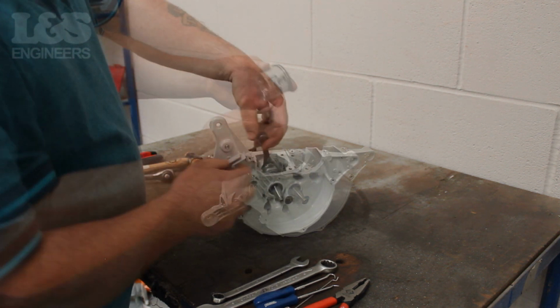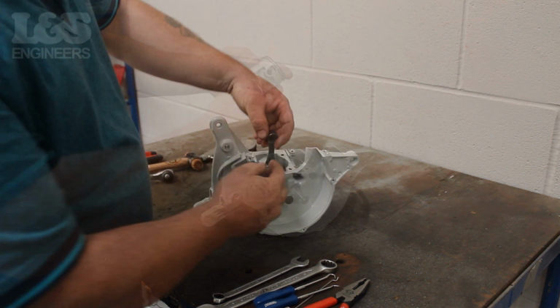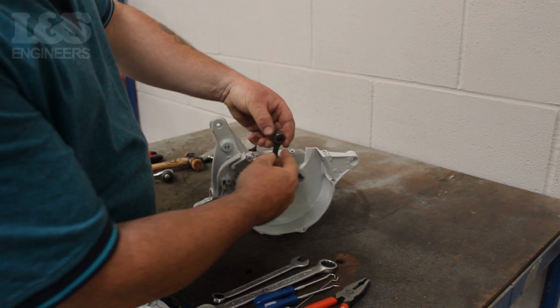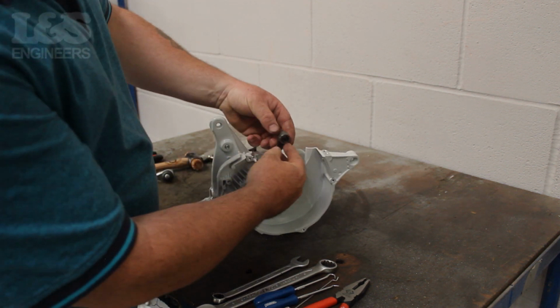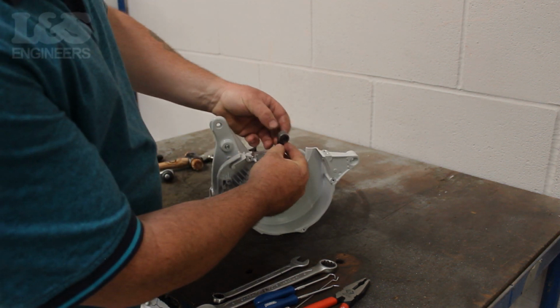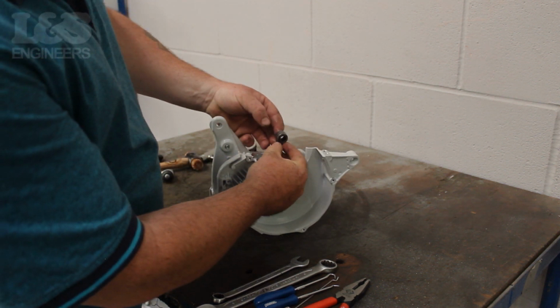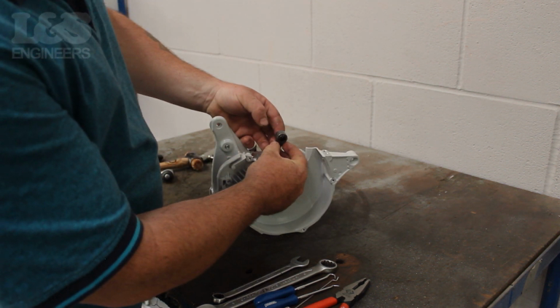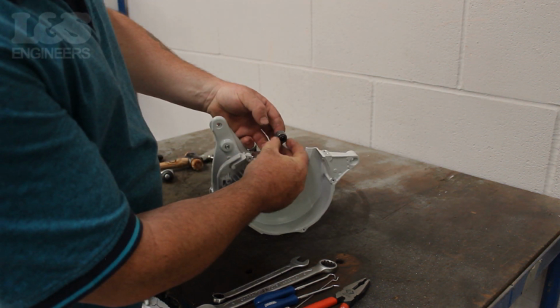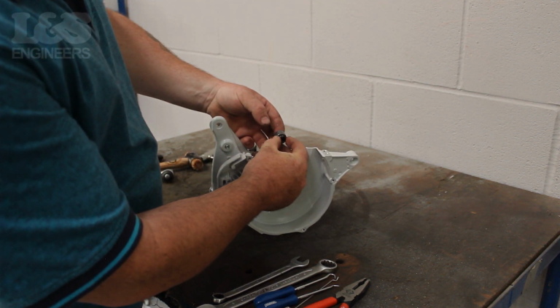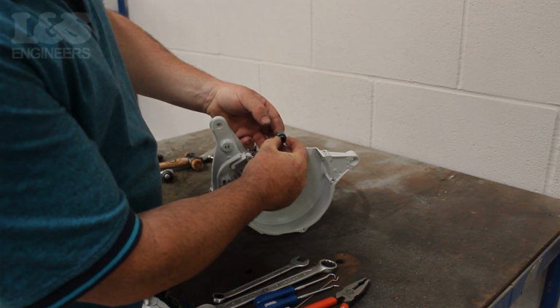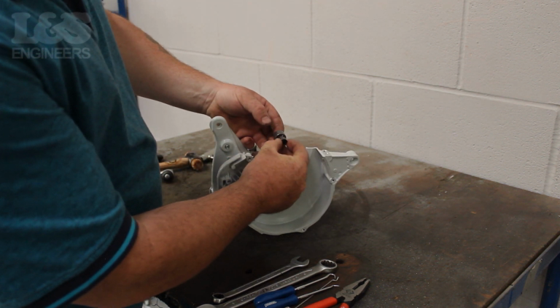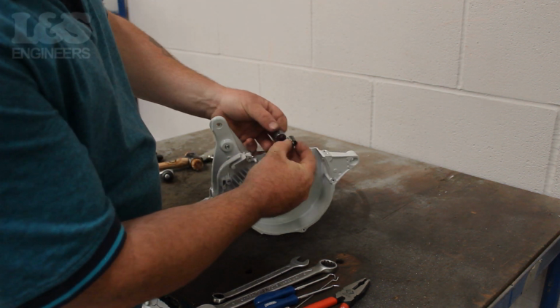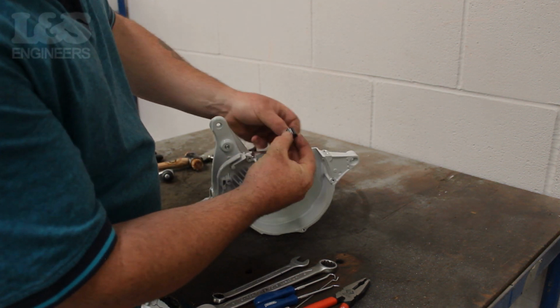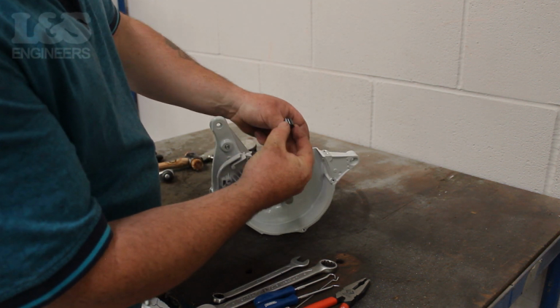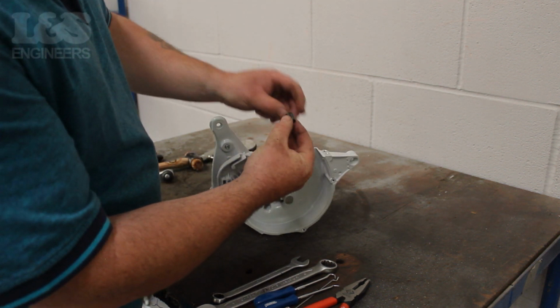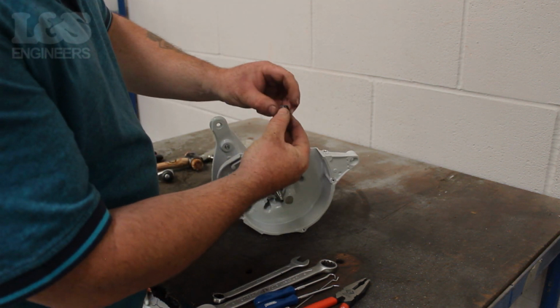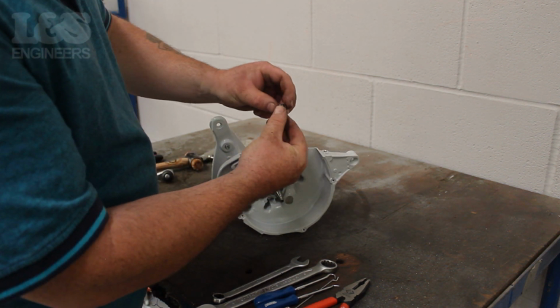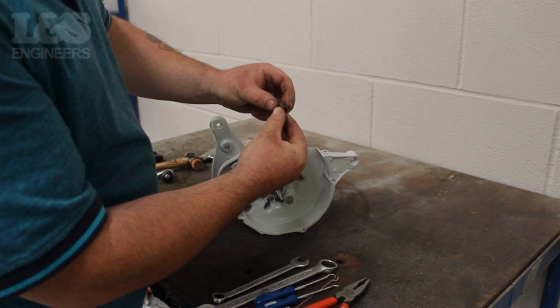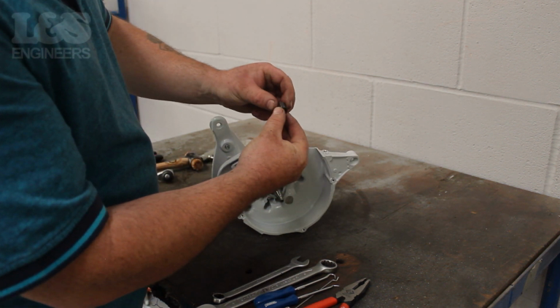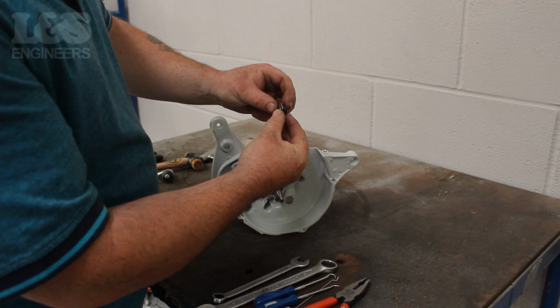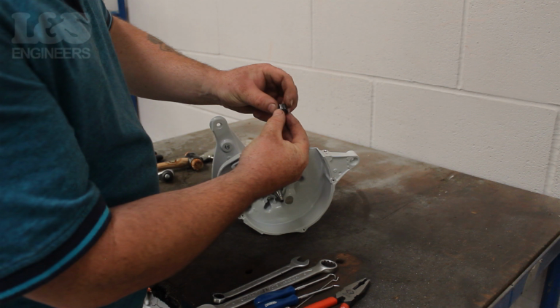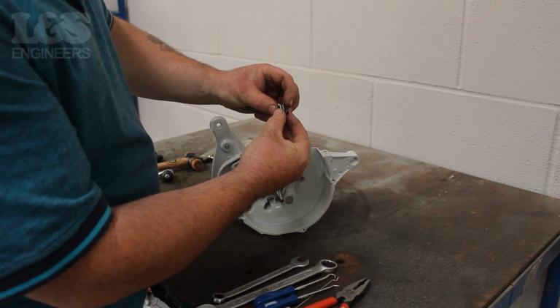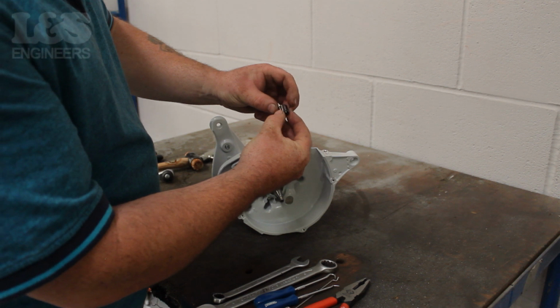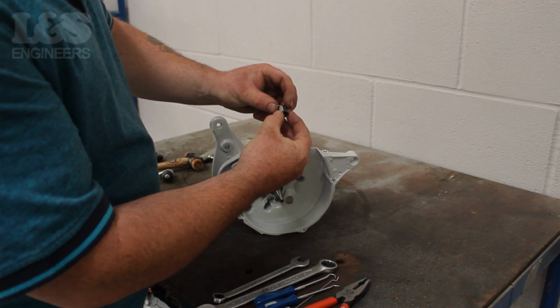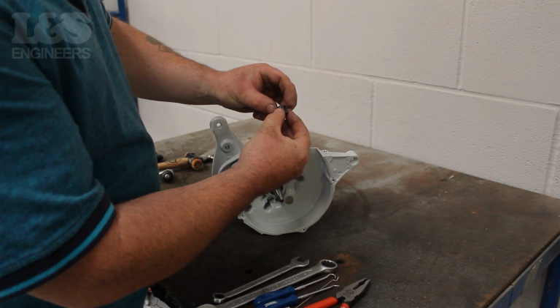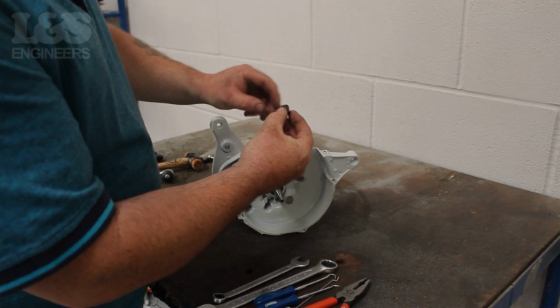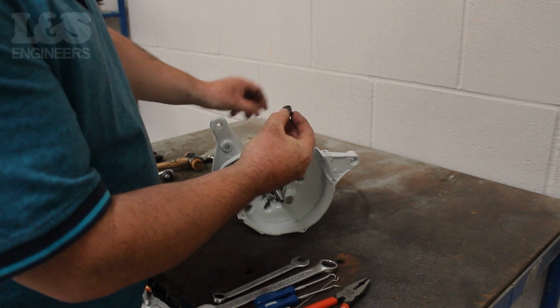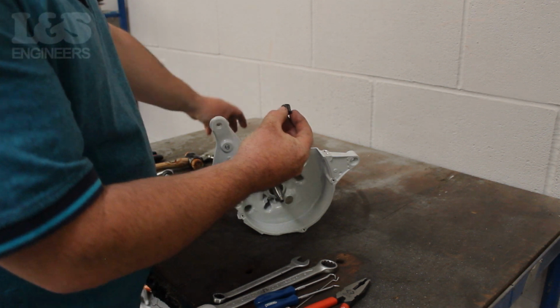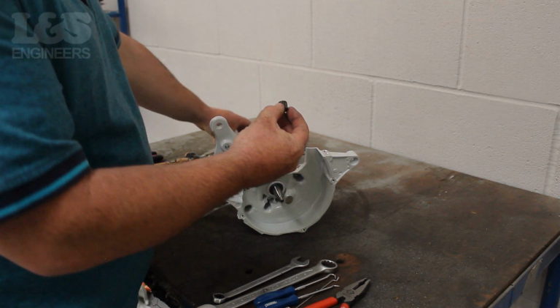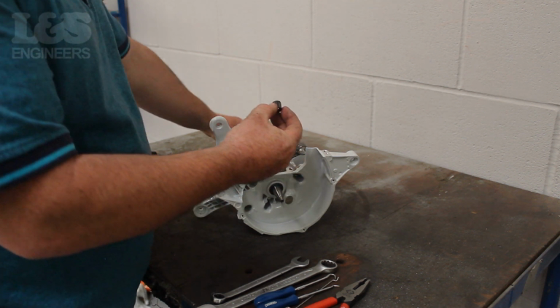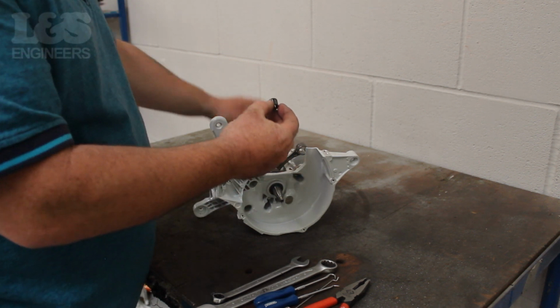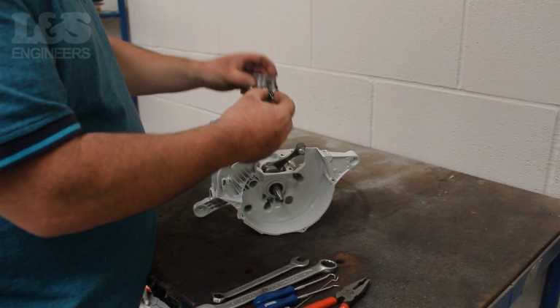Then finely remove the needle bearing which sits within the crank. Make sure you don't lose these components.